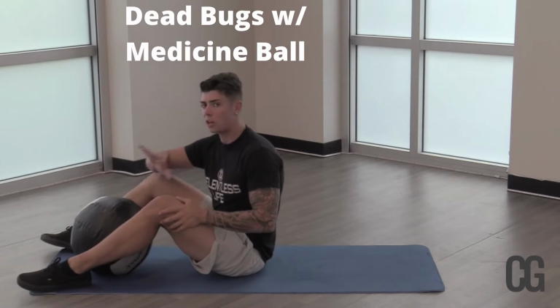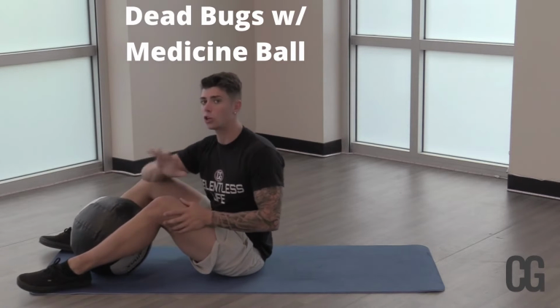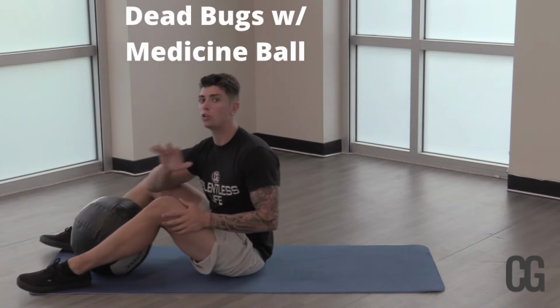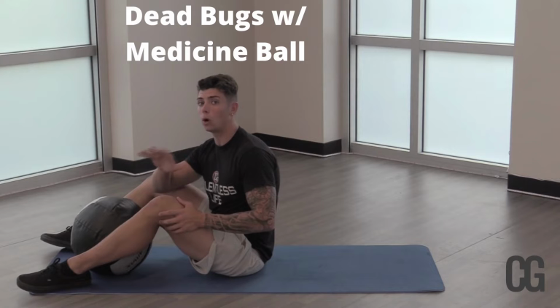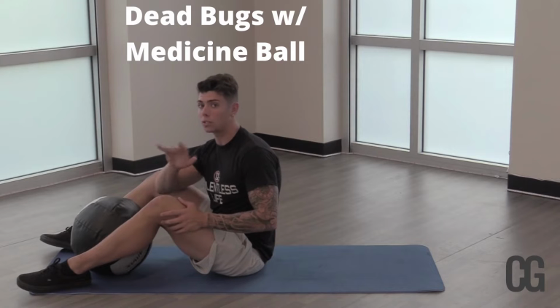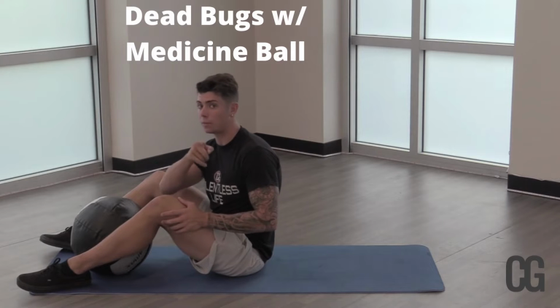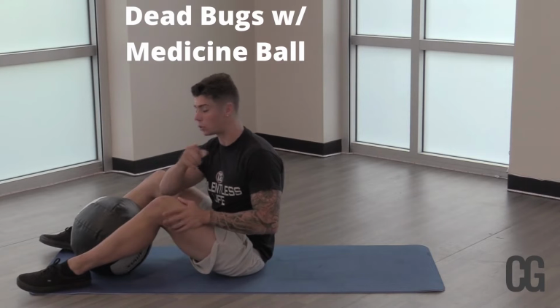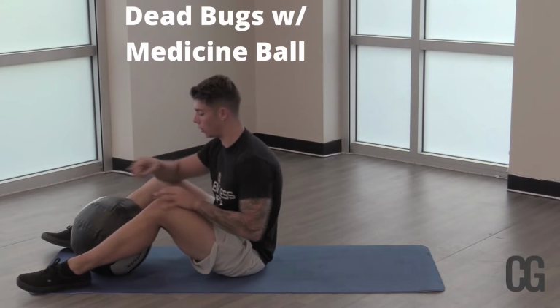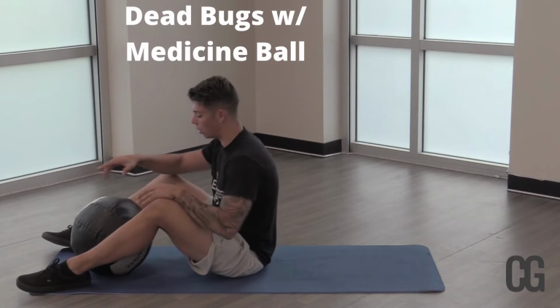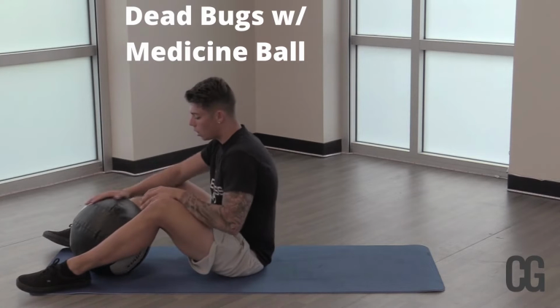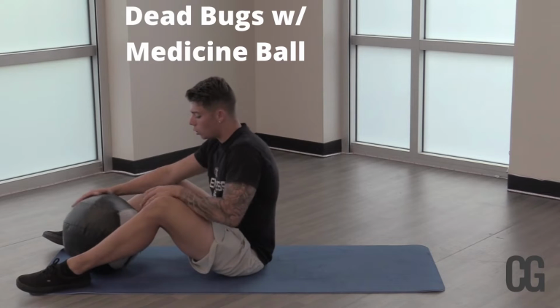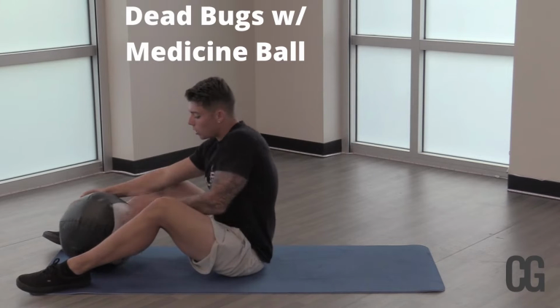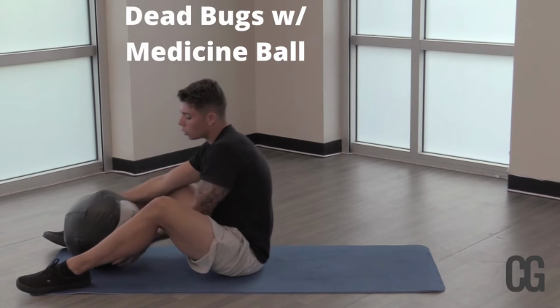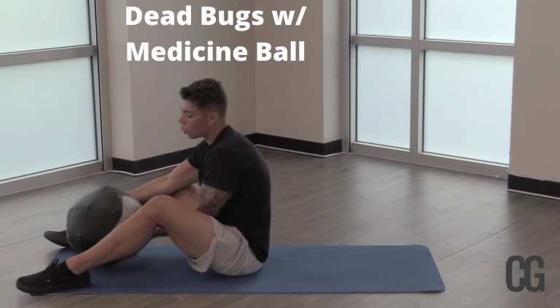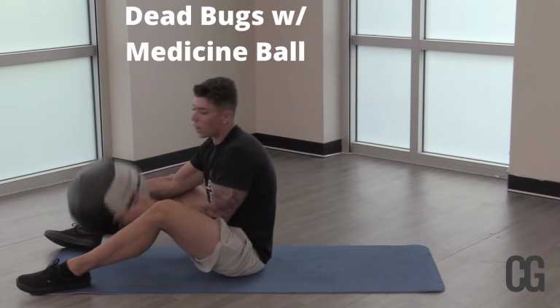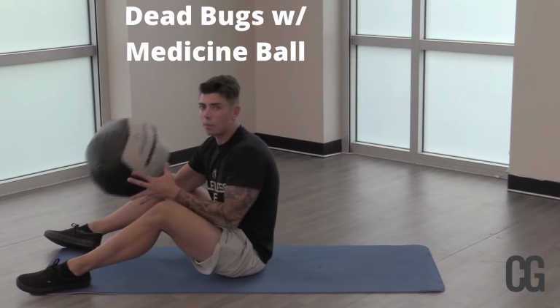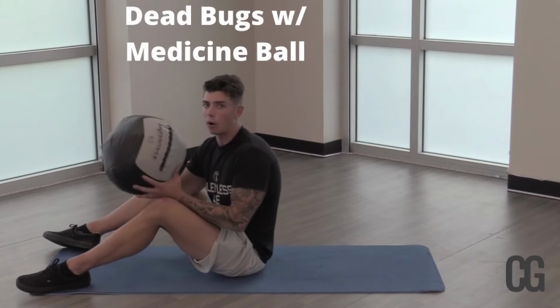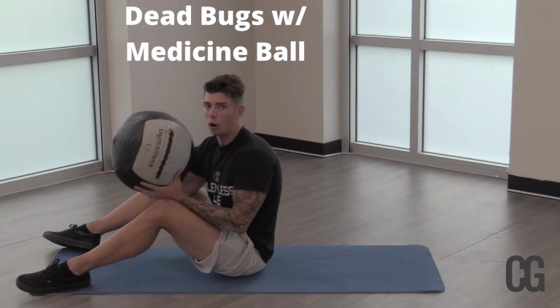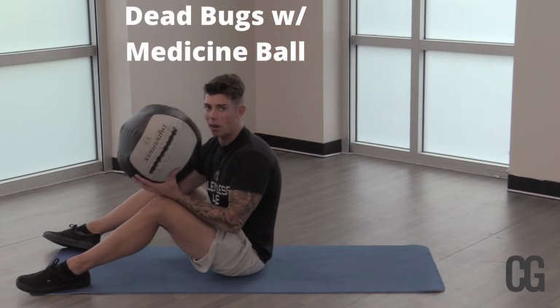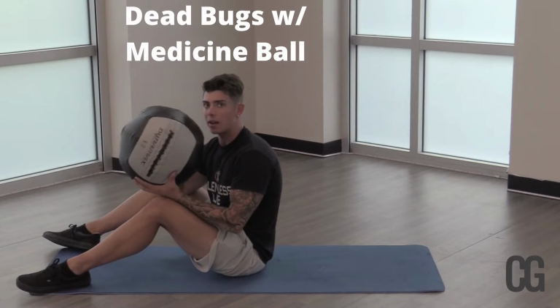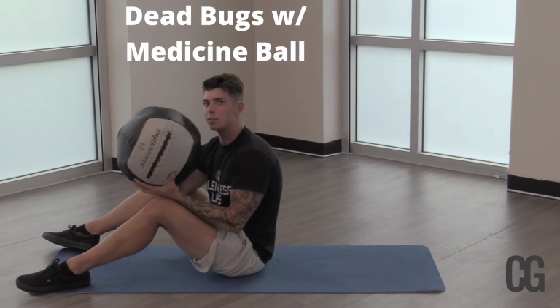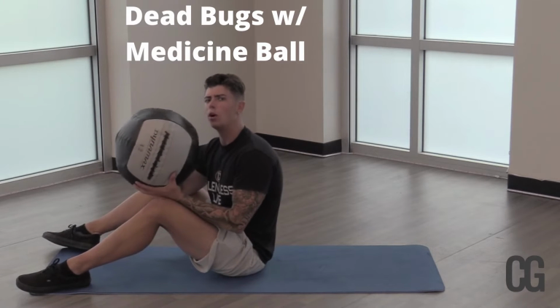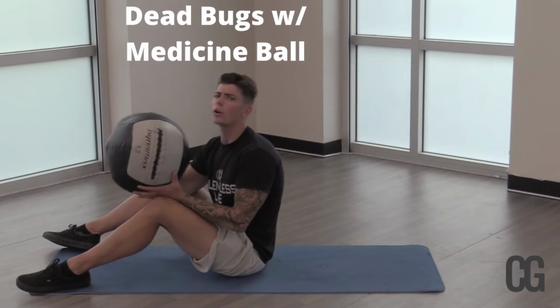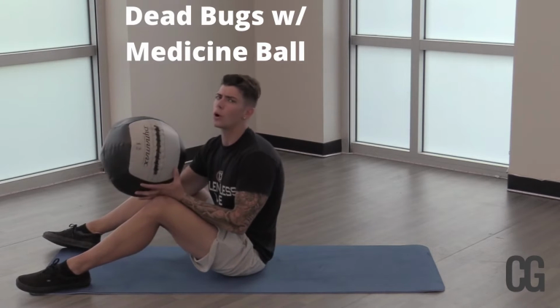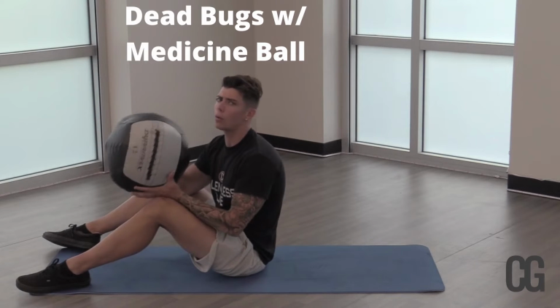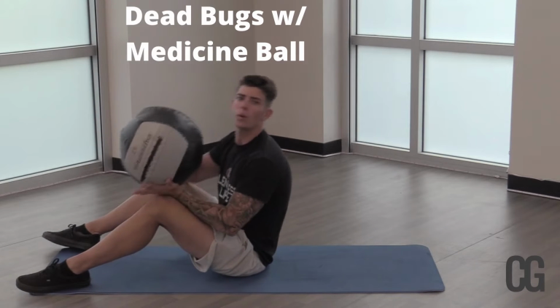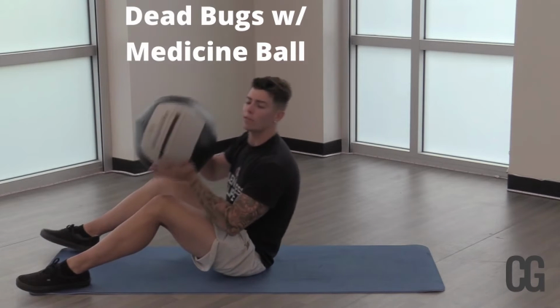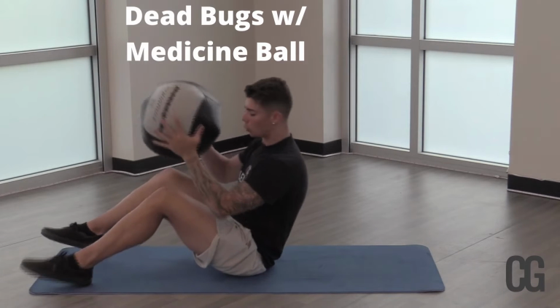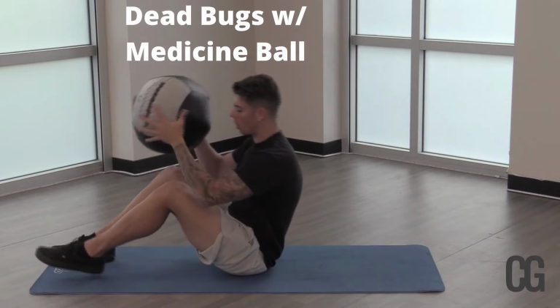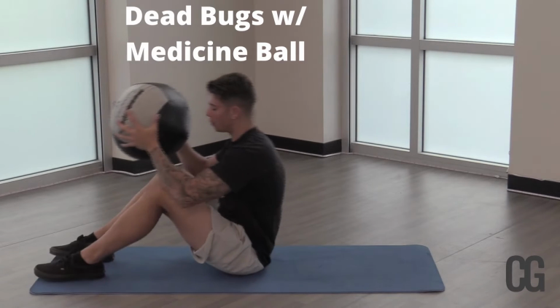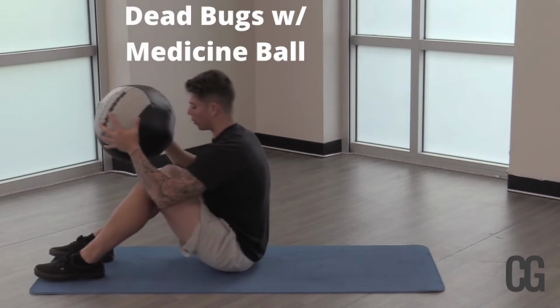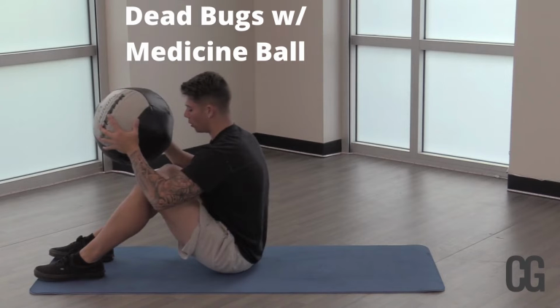Make sure you don't skip this one. You can either use a weighted ball, a weighted medicine ball, or a yoga ball — whatever is more comfortable for you.